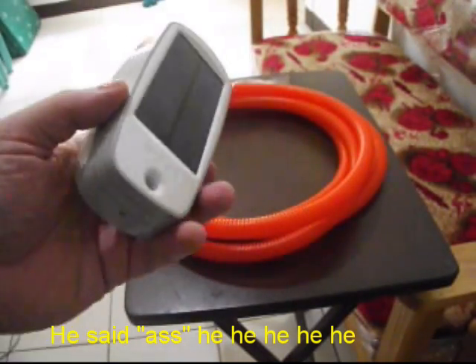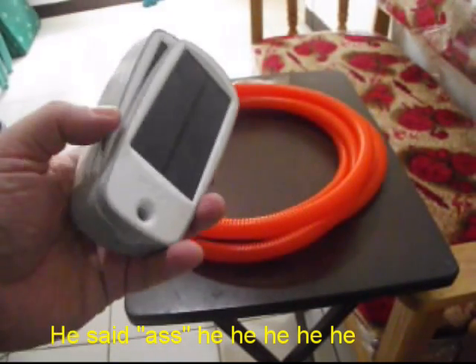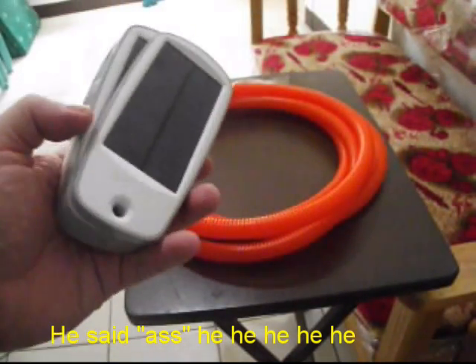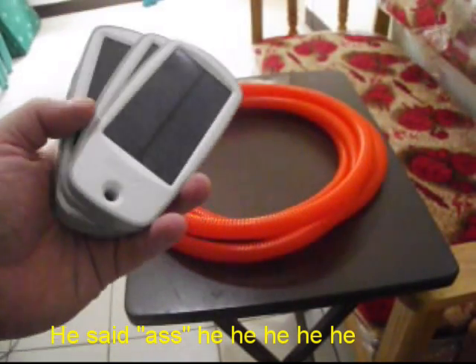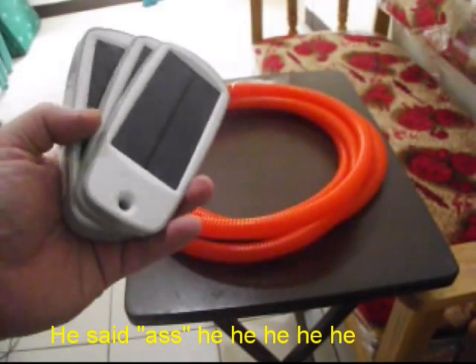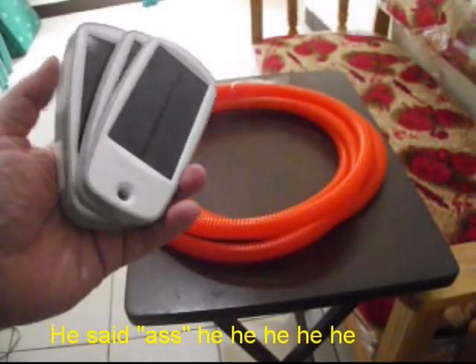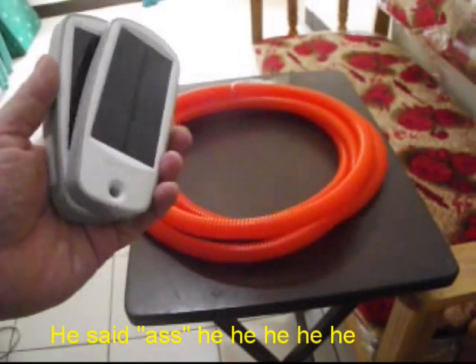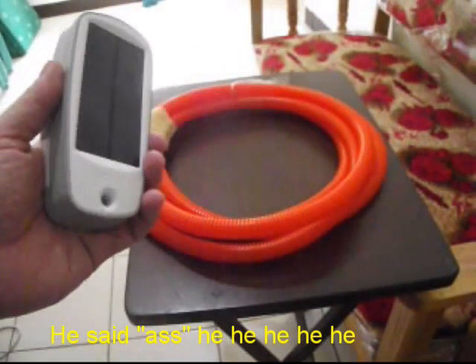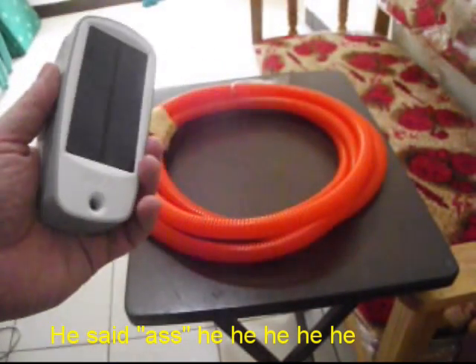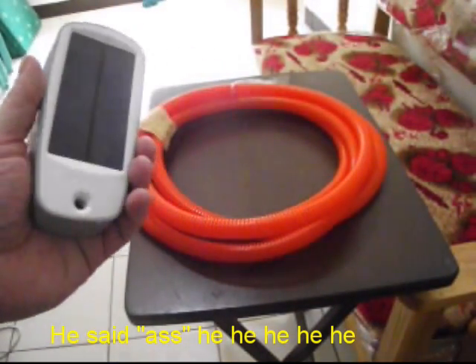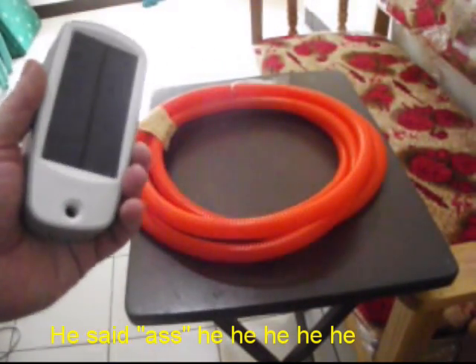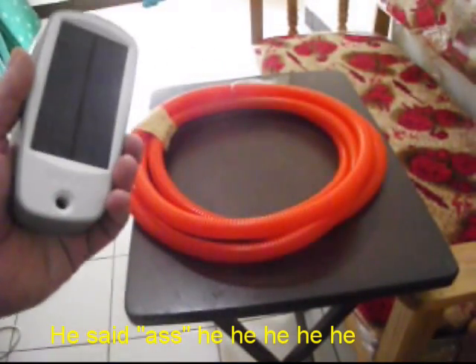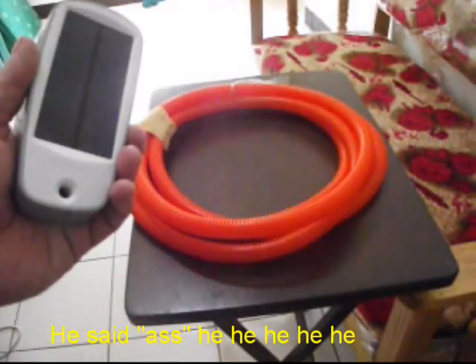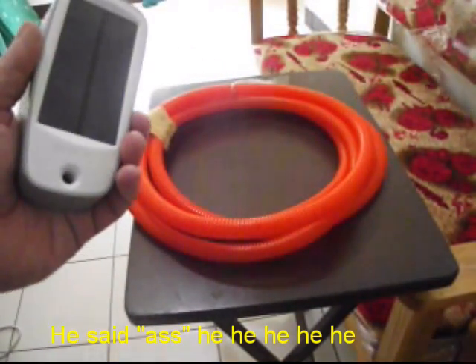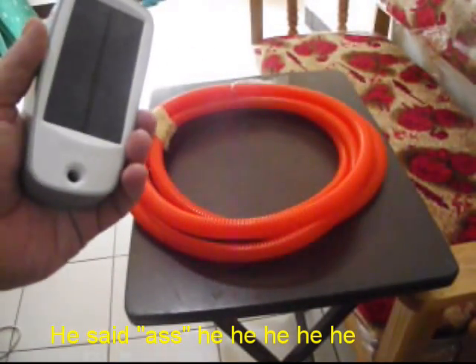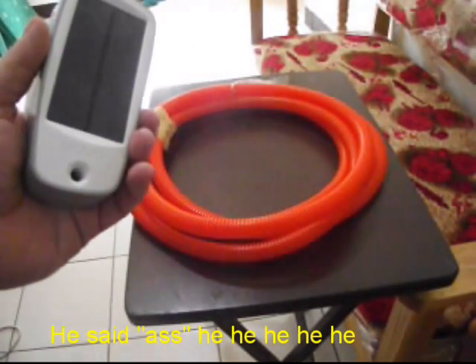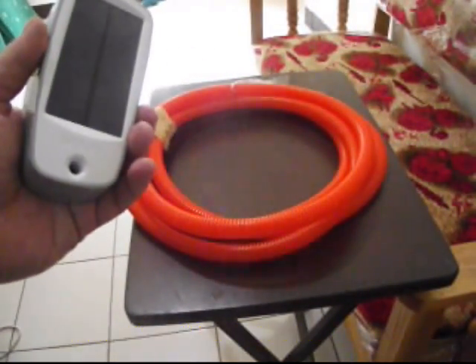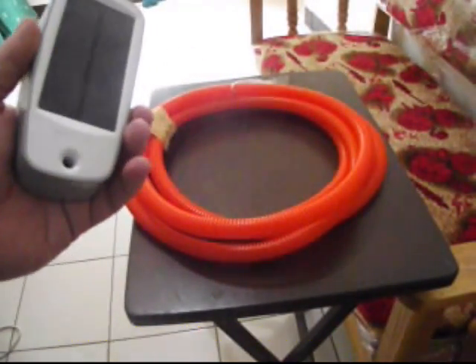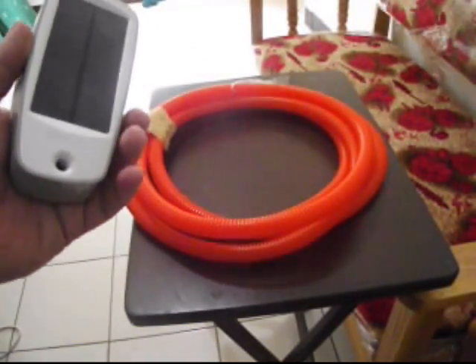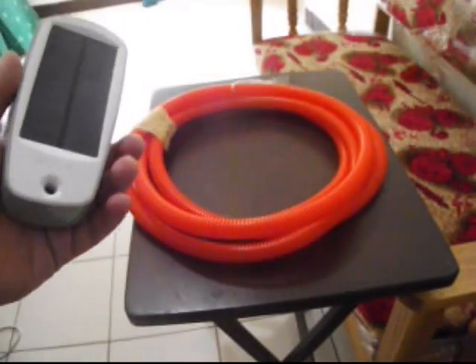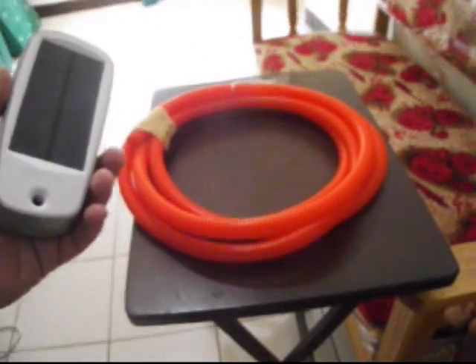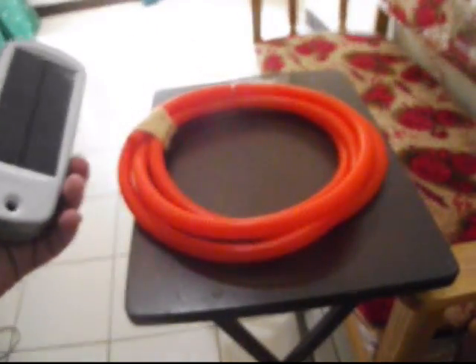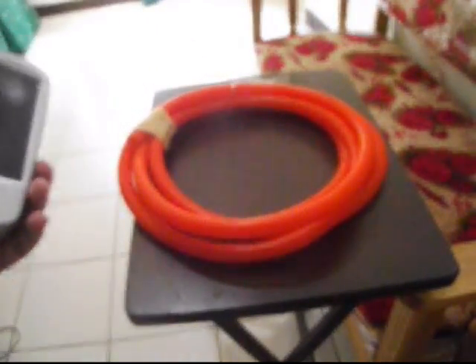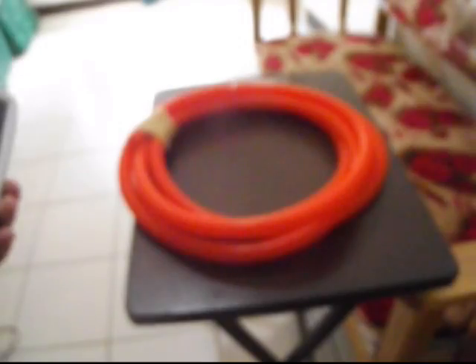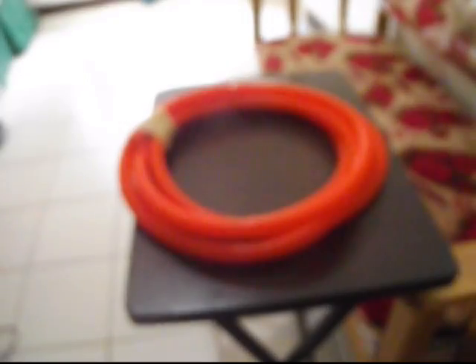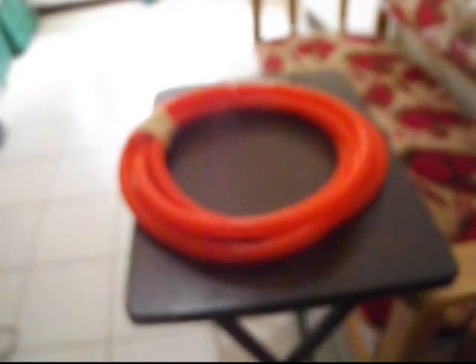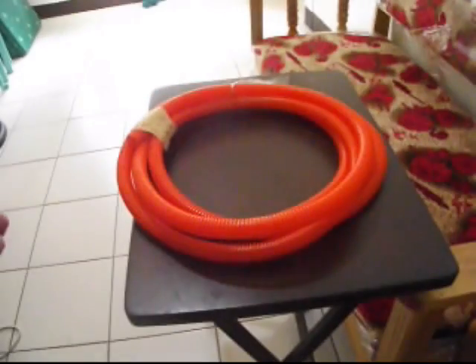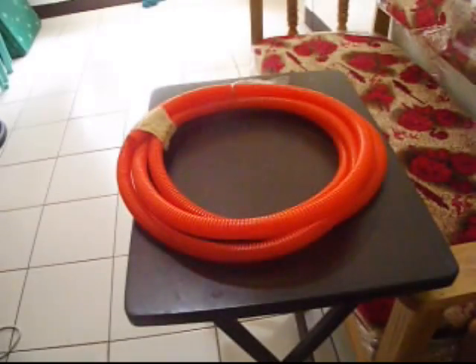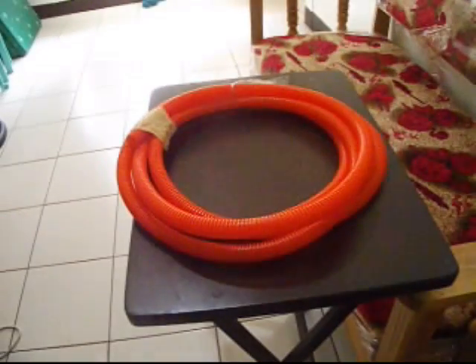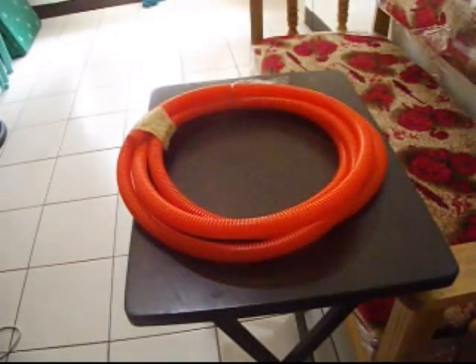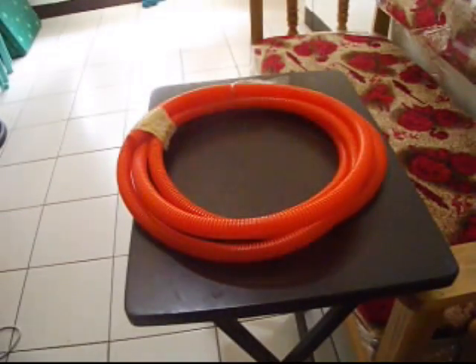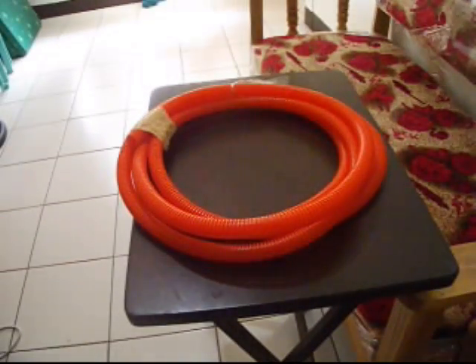I really recommend you get one of these because you will have brownouts a lot.